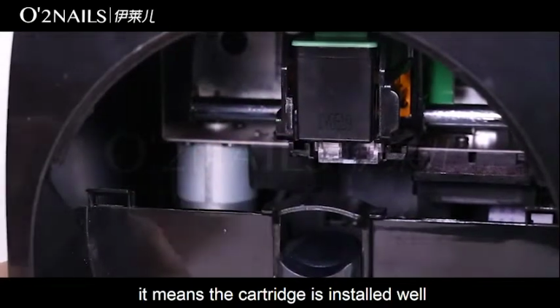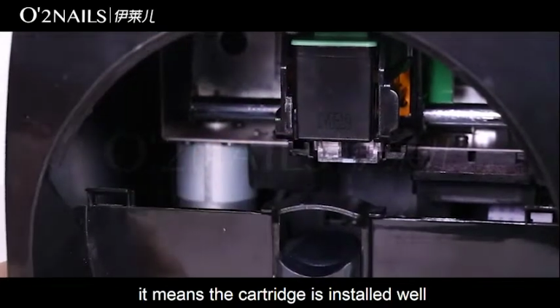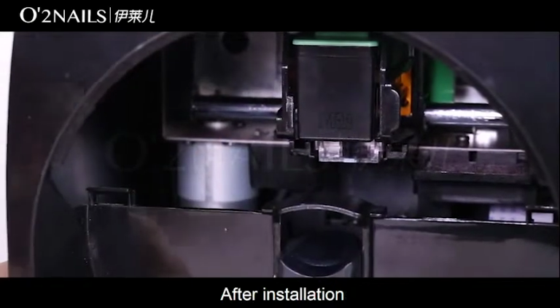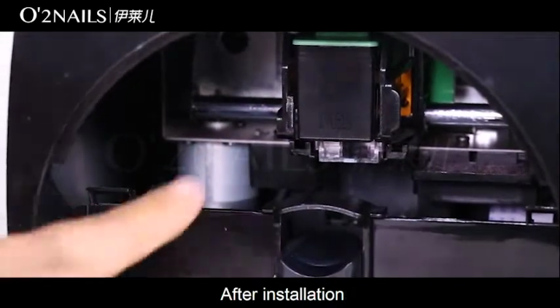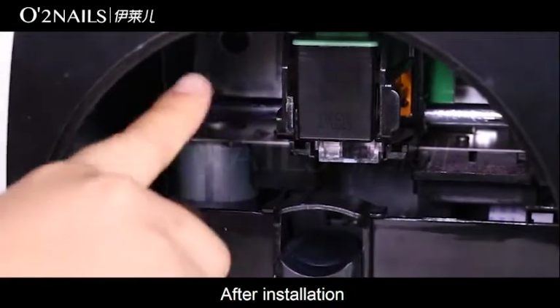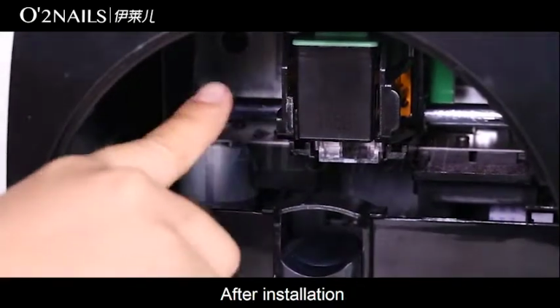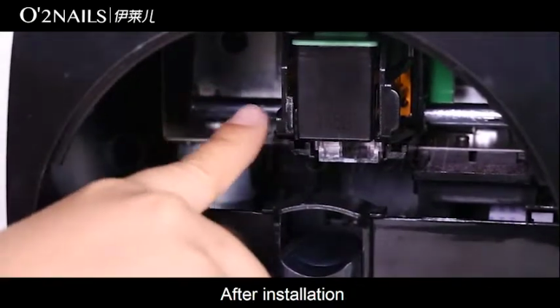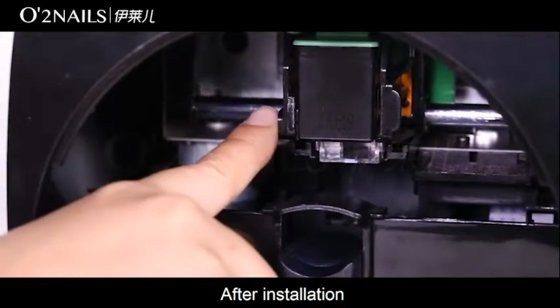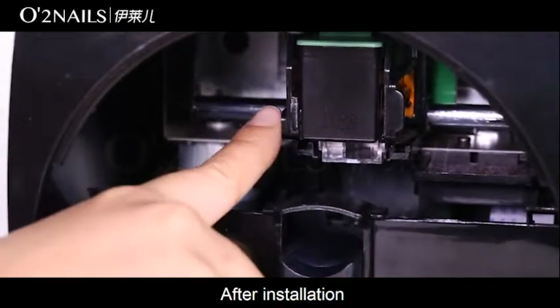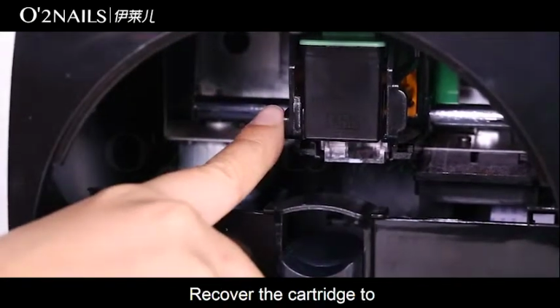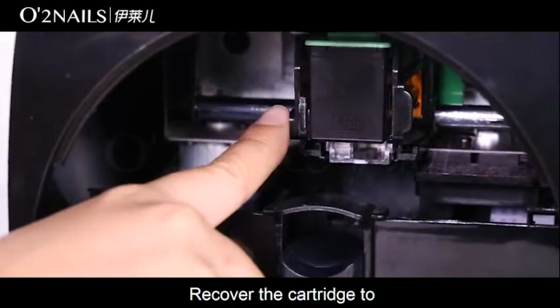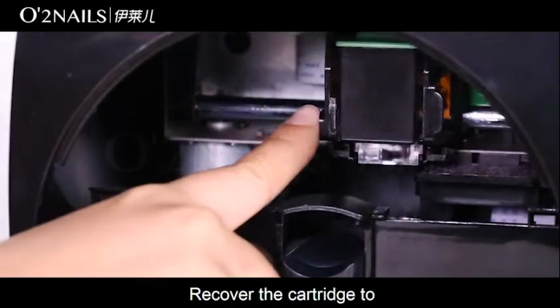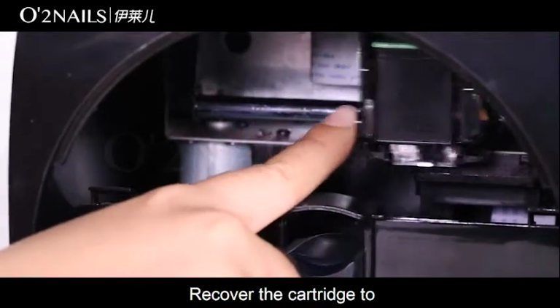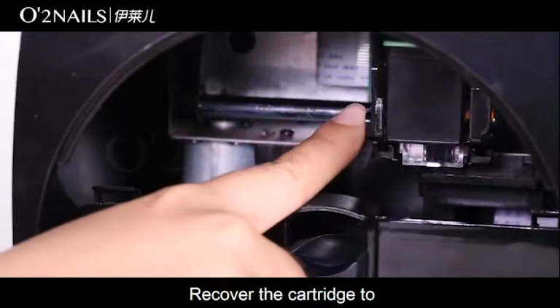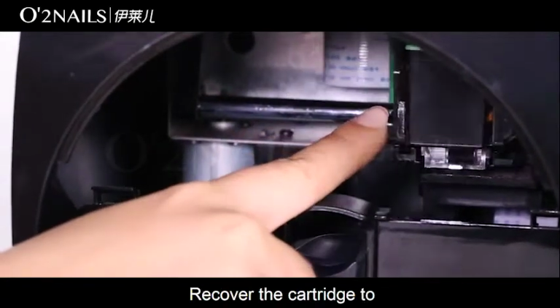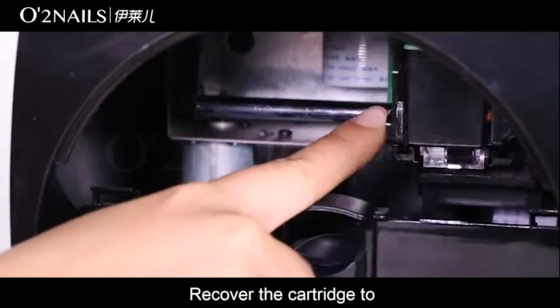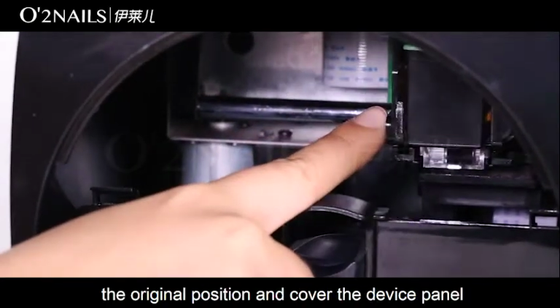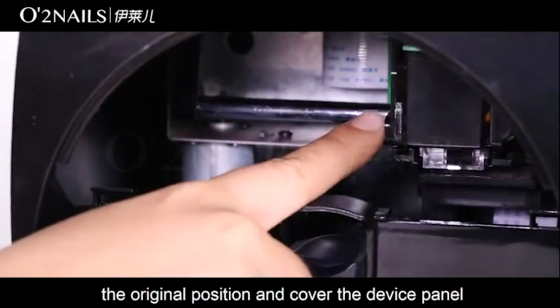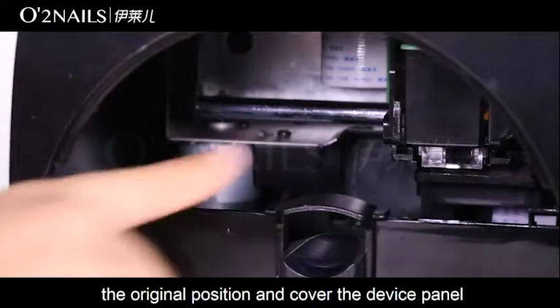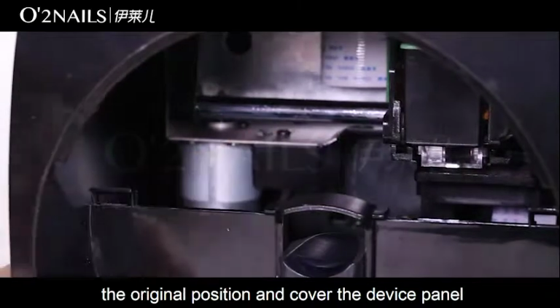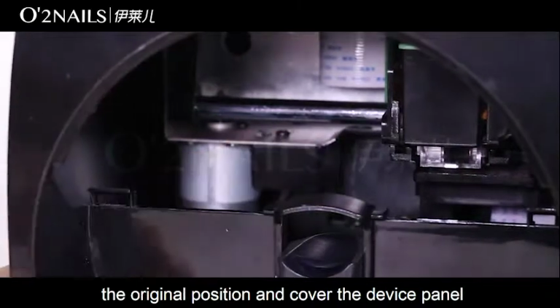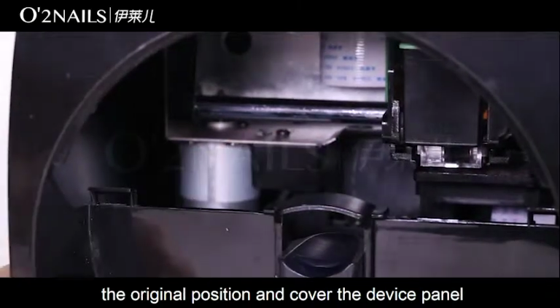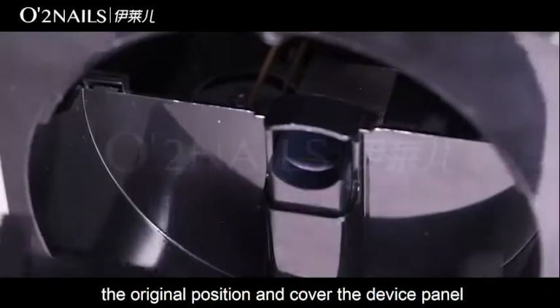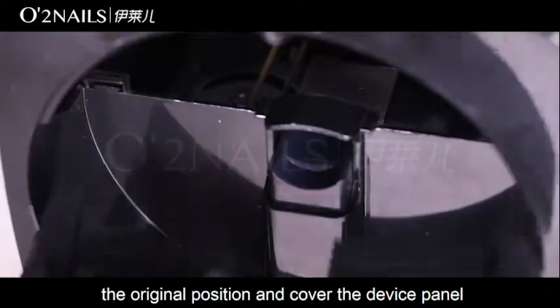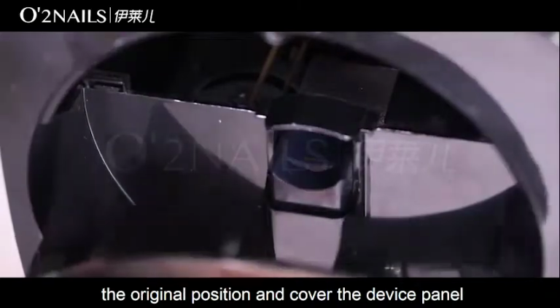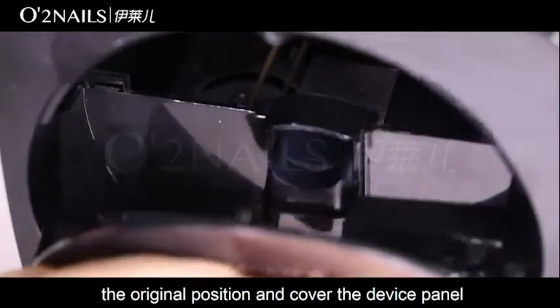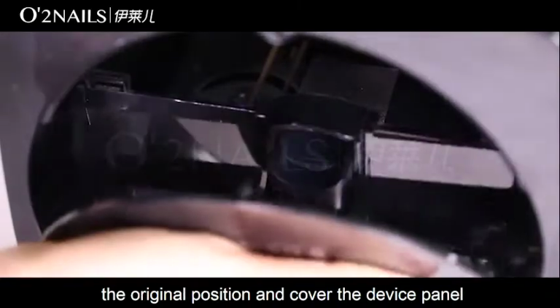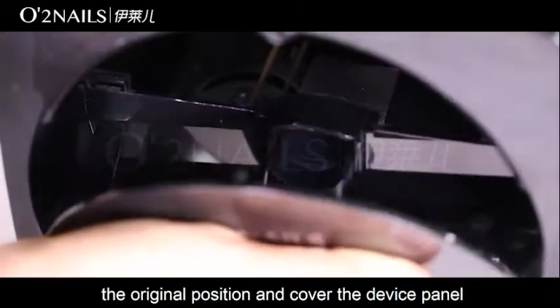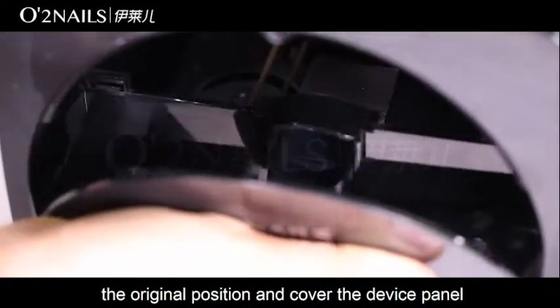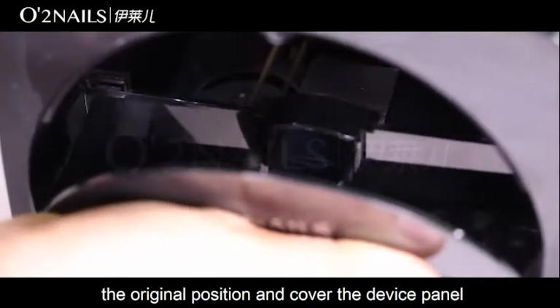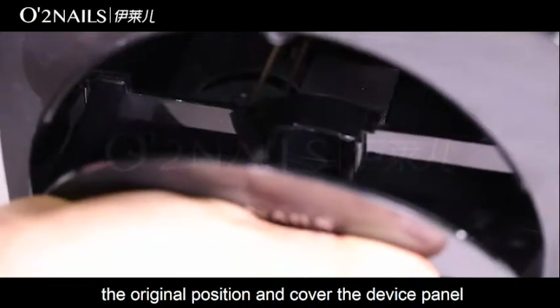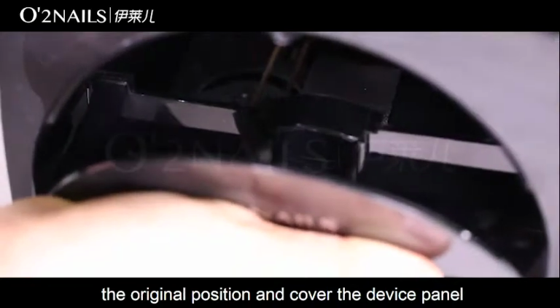After installation, recover the cartridge to the original position and cover the device panel.